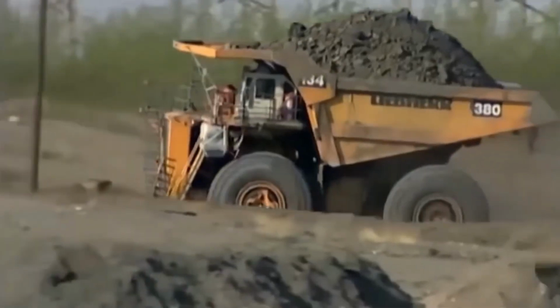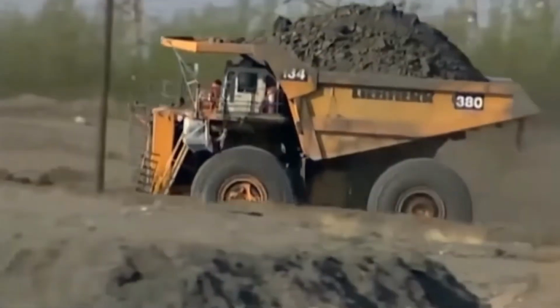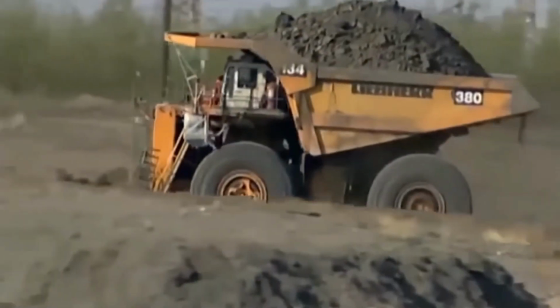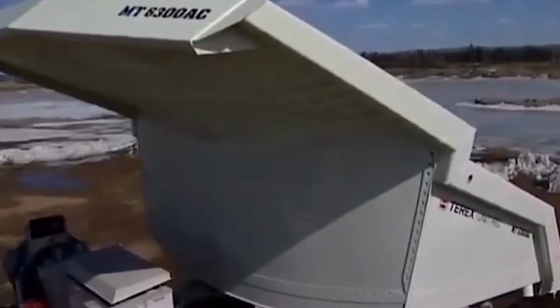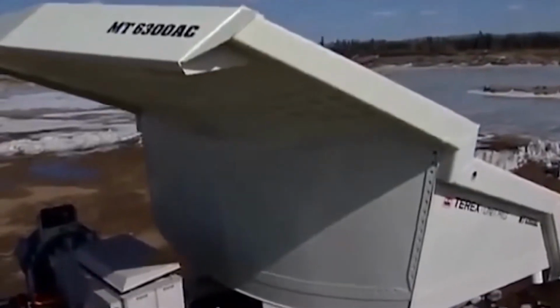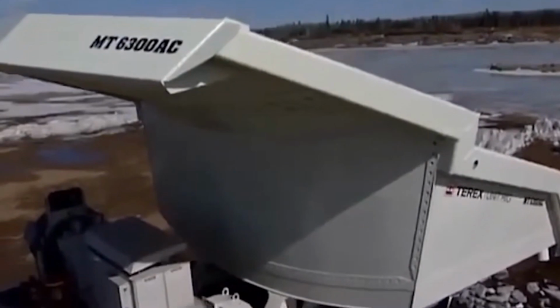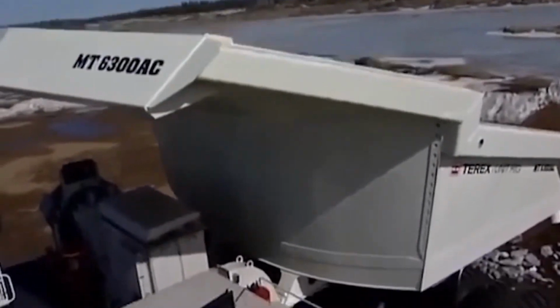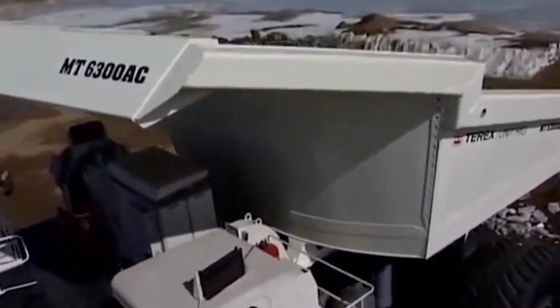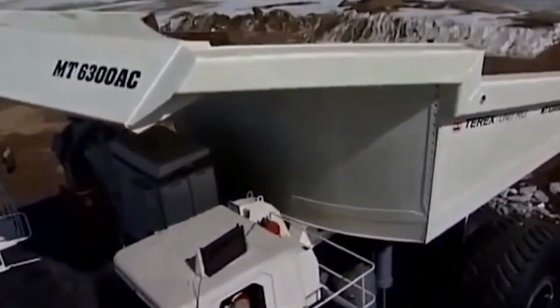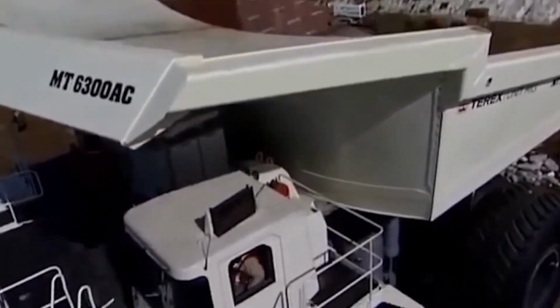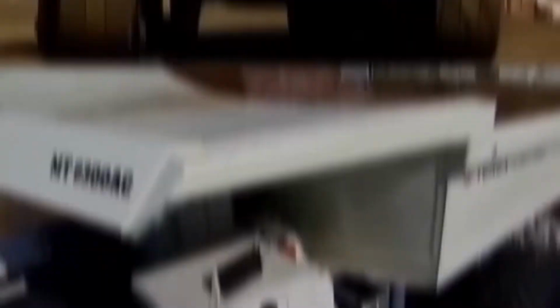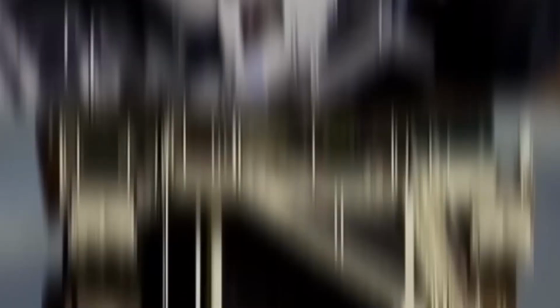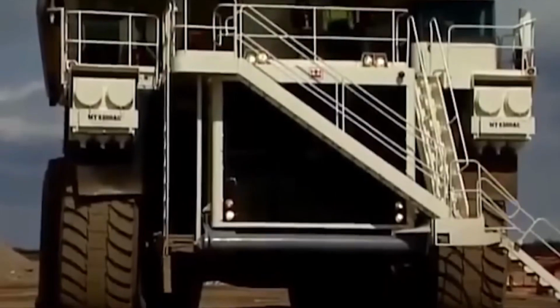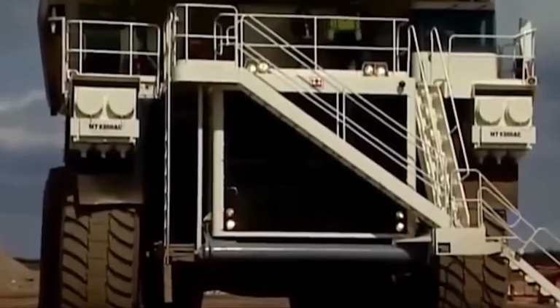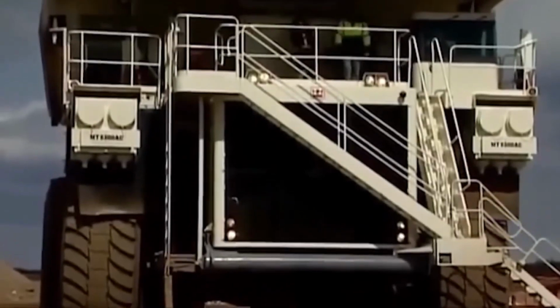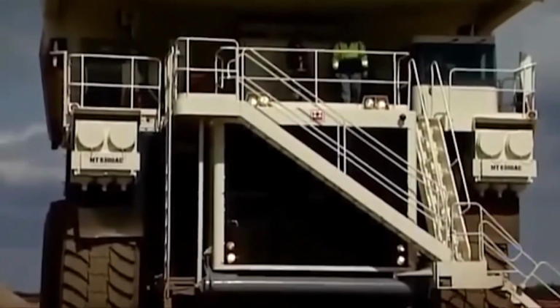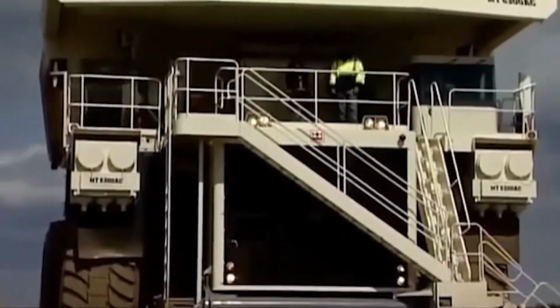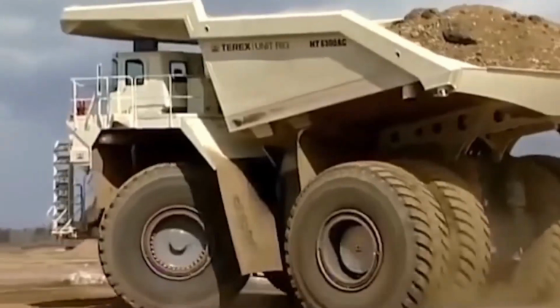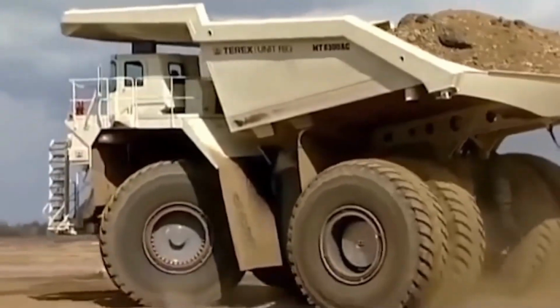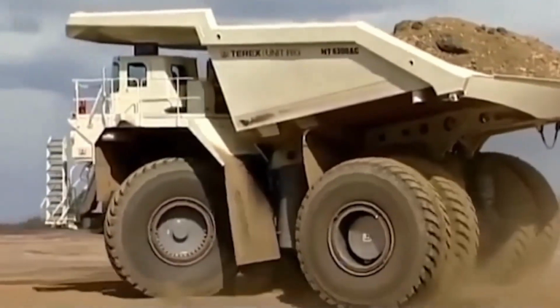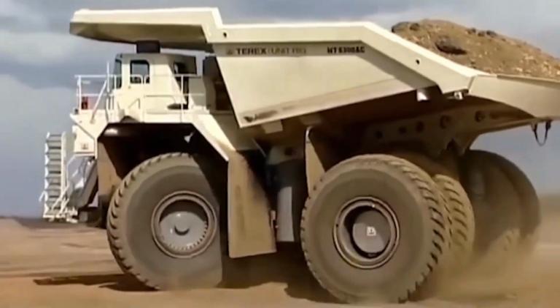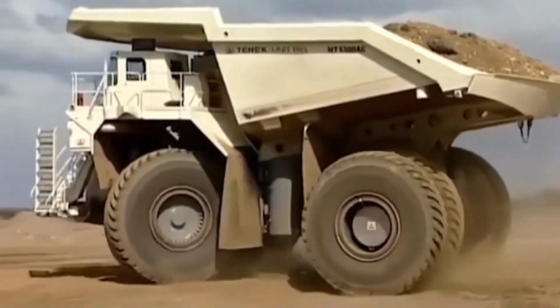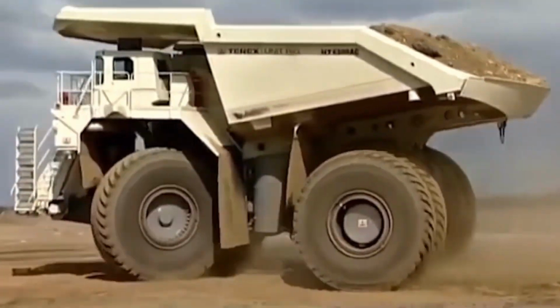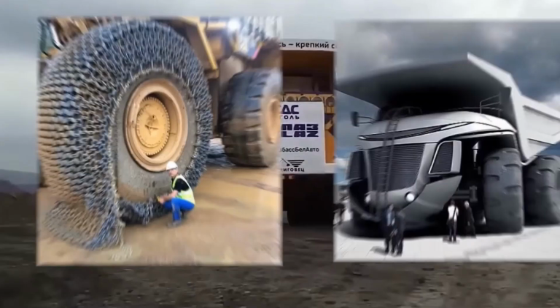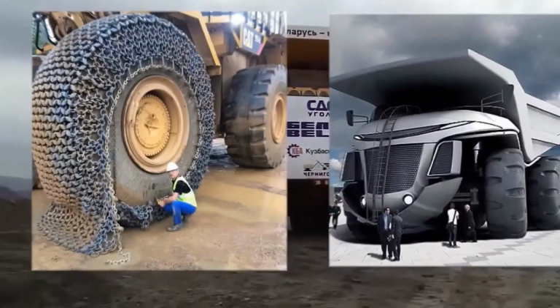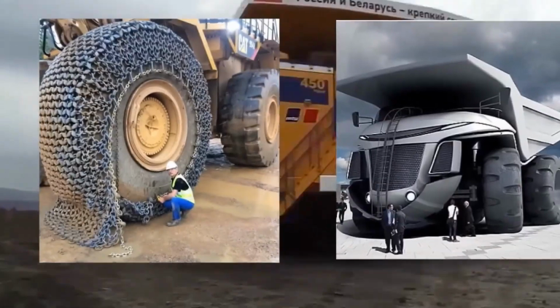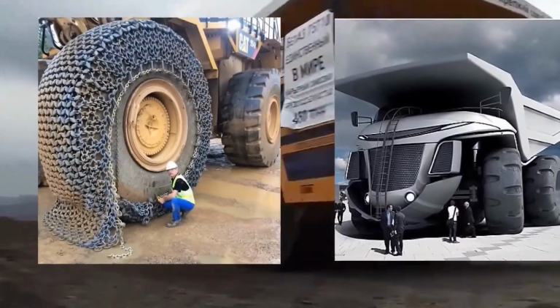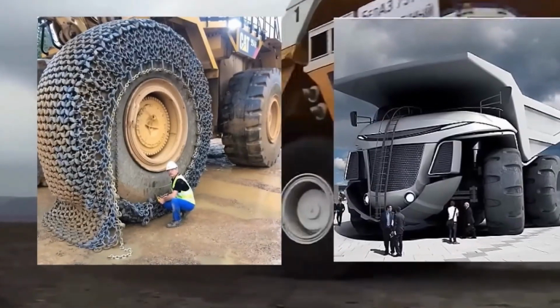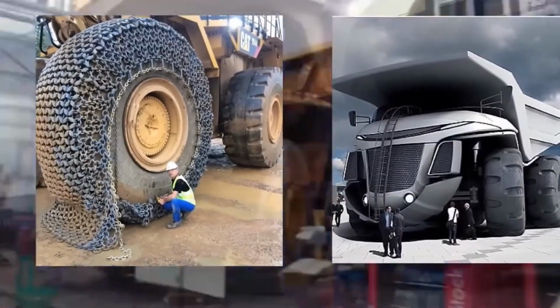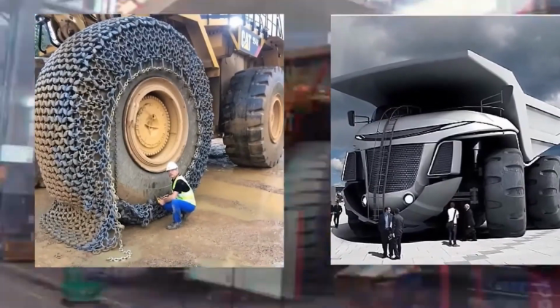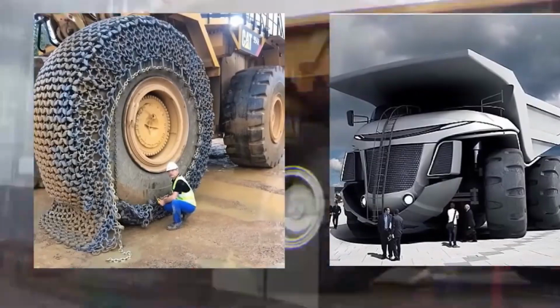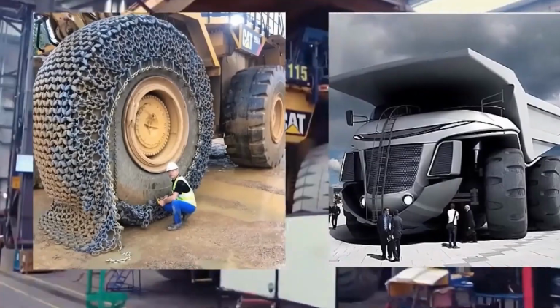Today, we're taking you on a journey through the top five largest mining trucks ever created.